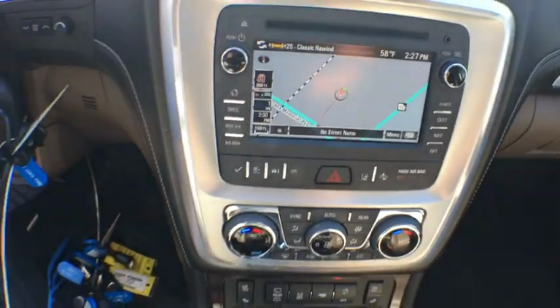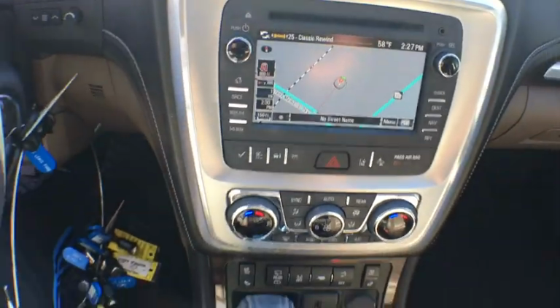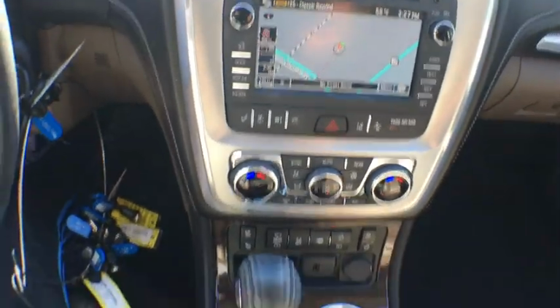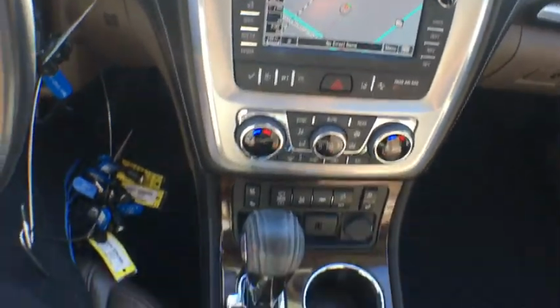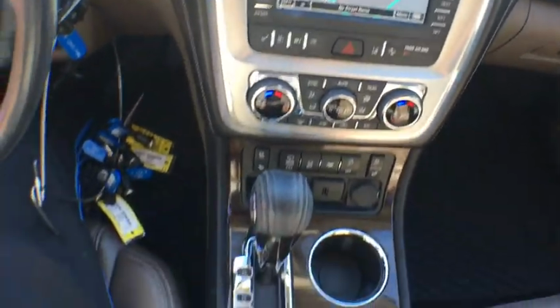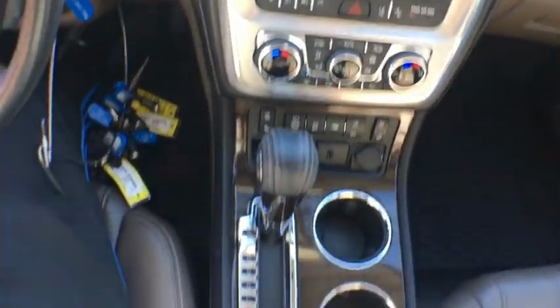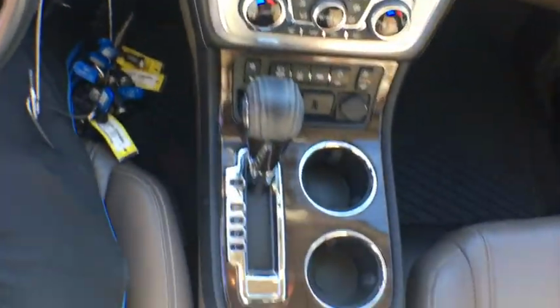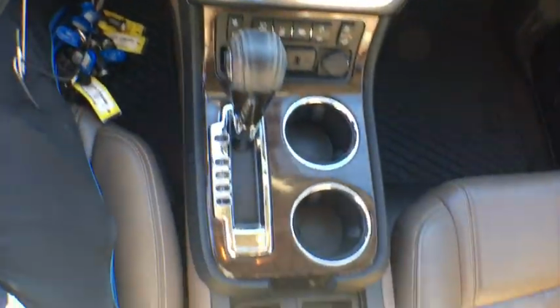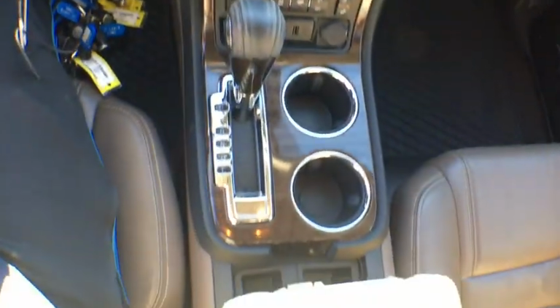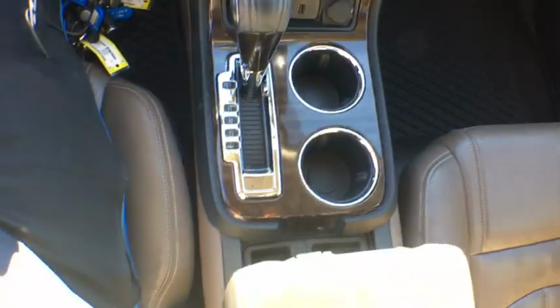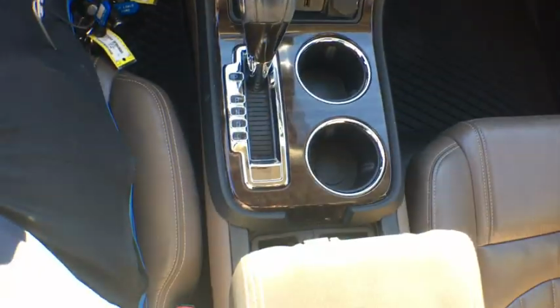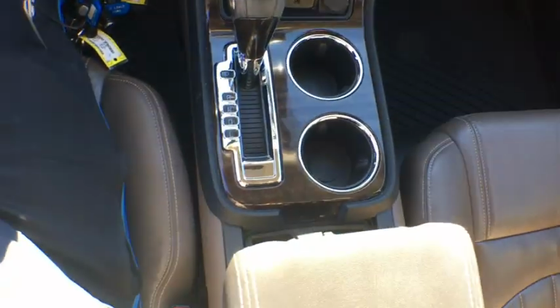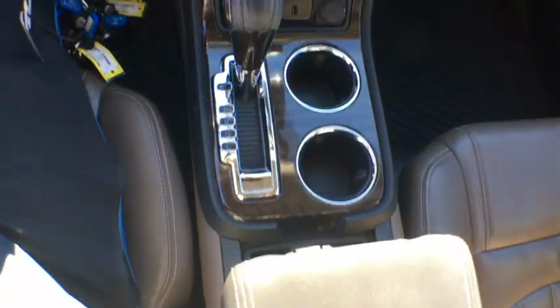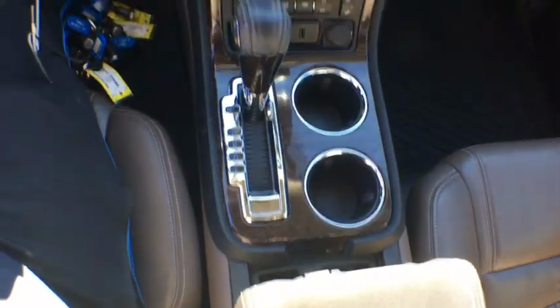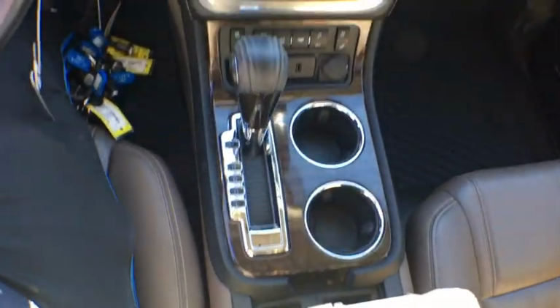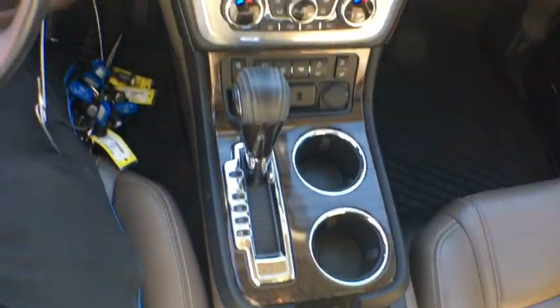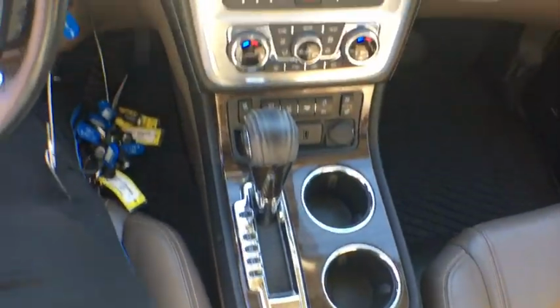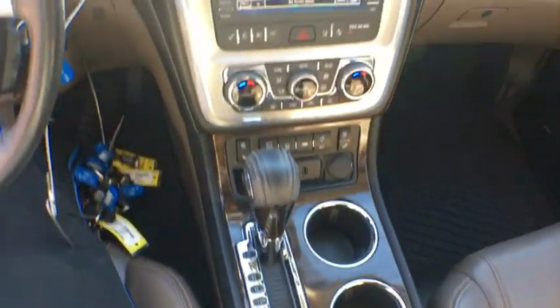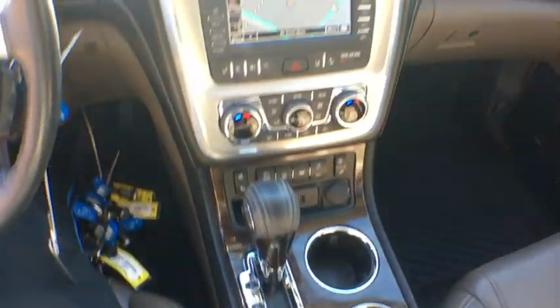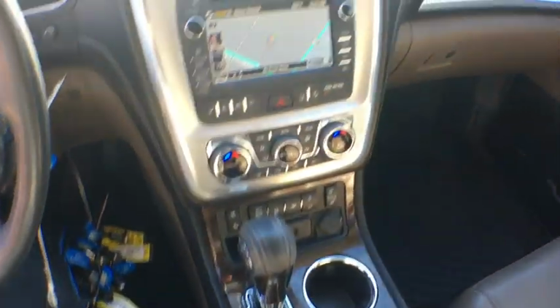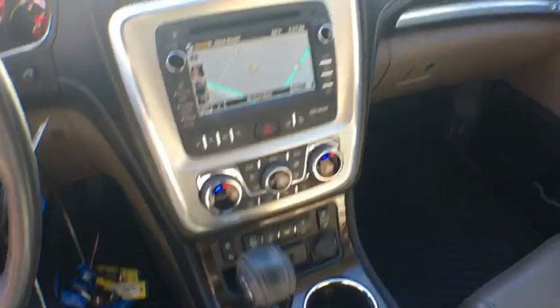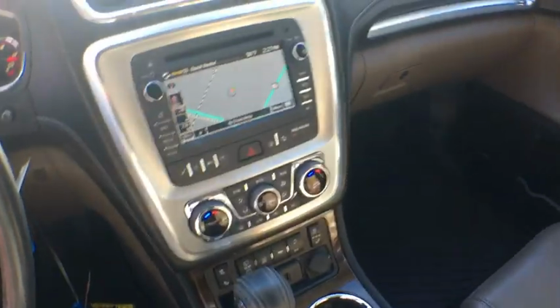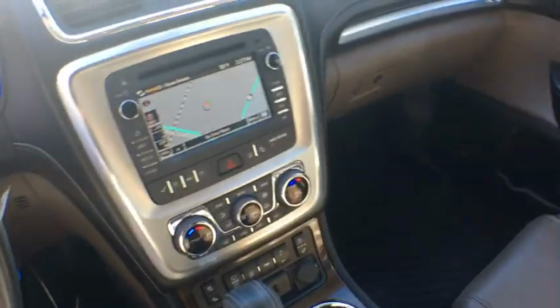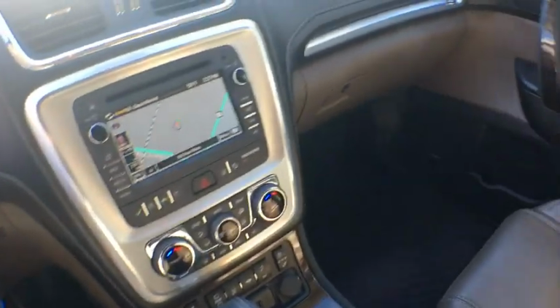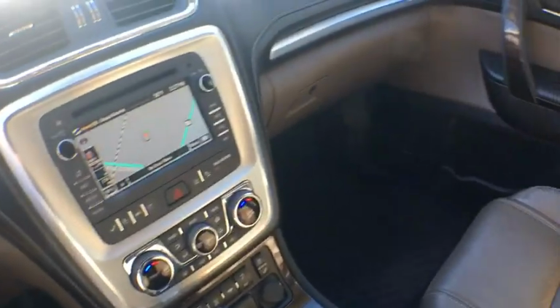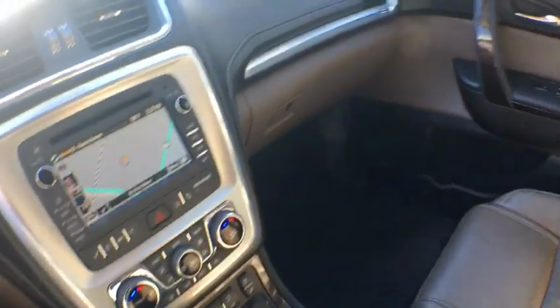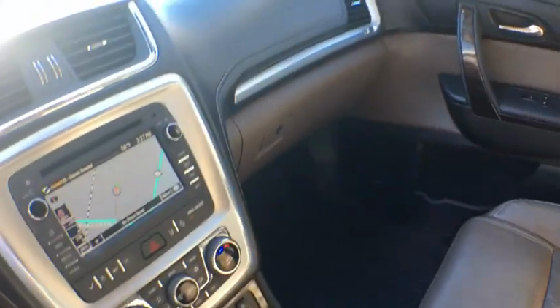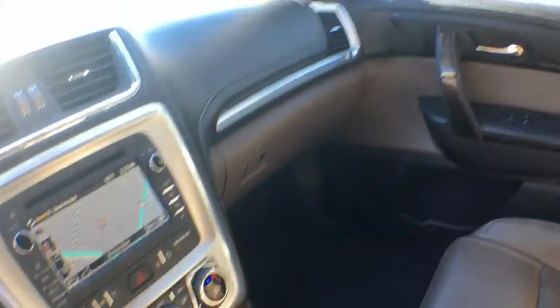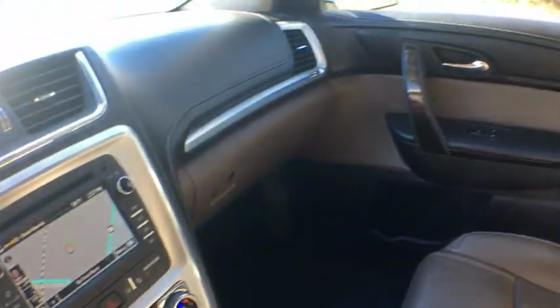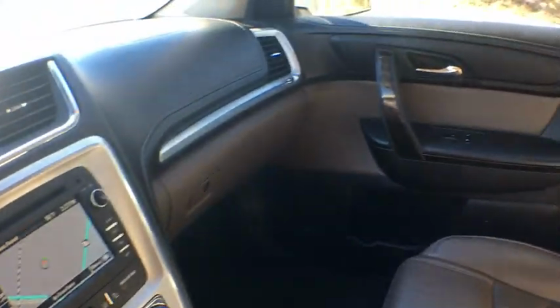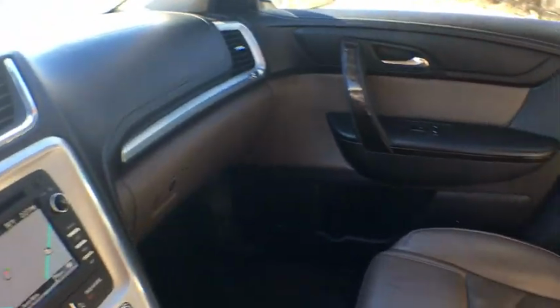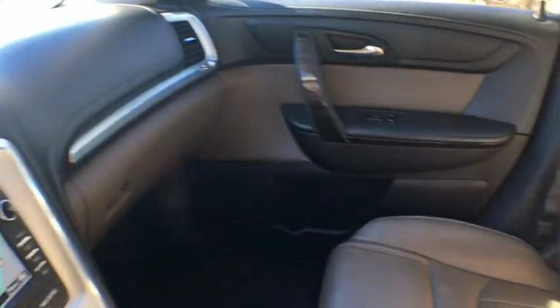Security system, CD player, rear window defroster, electronic stability control.